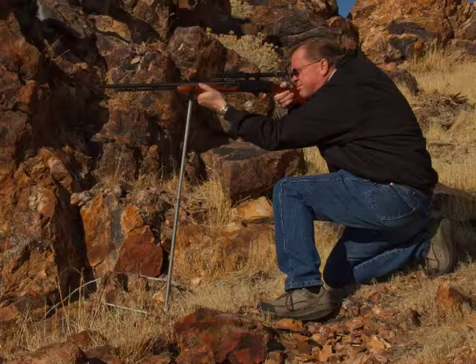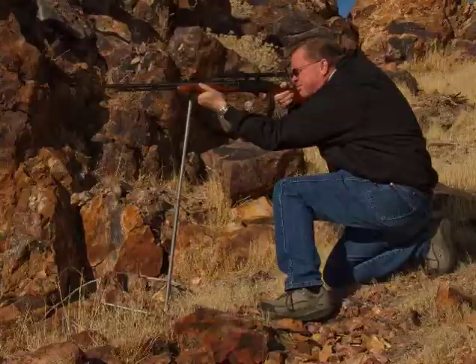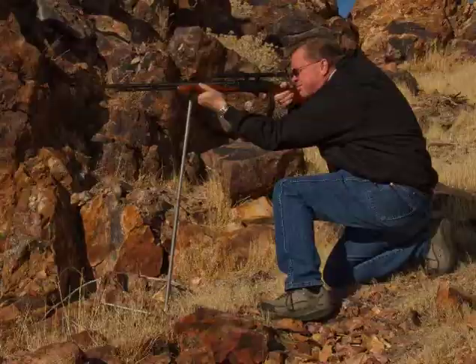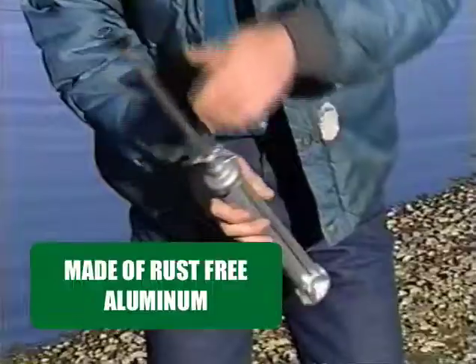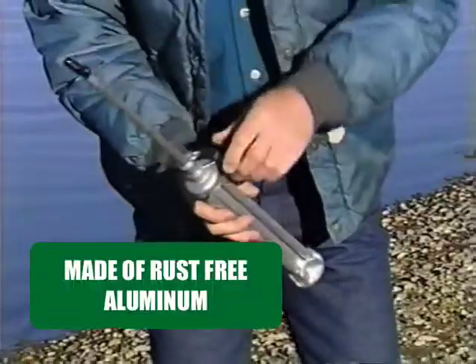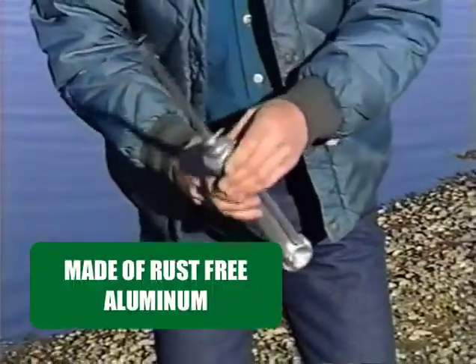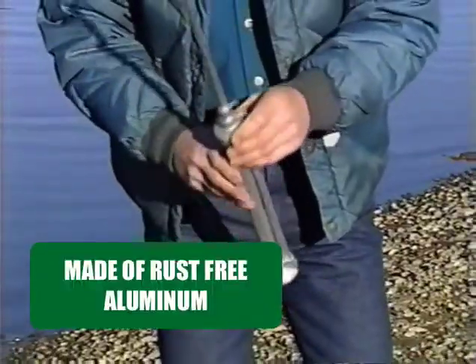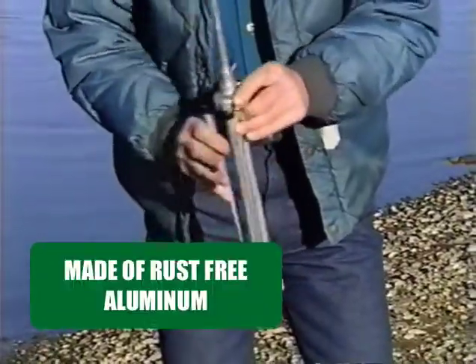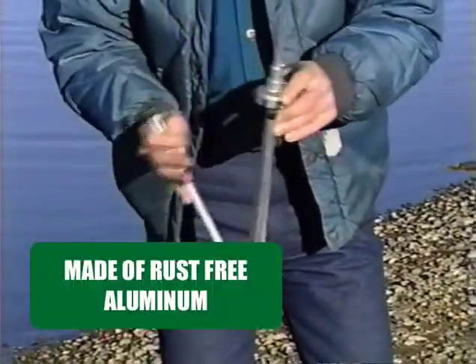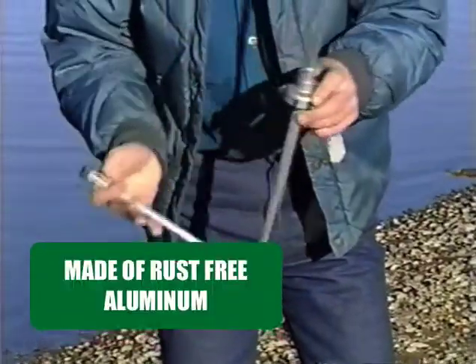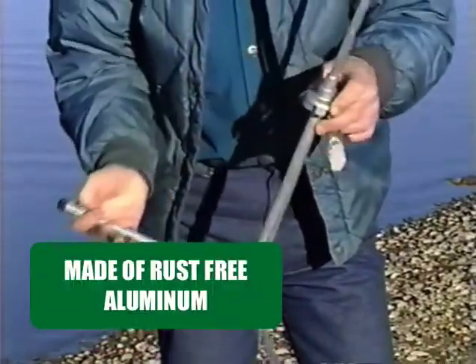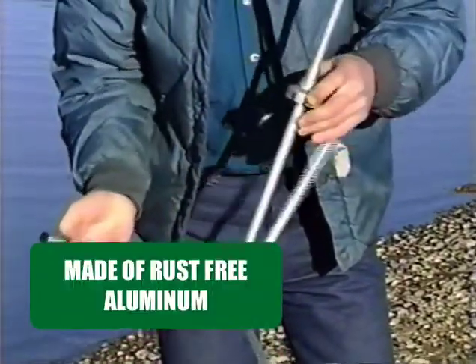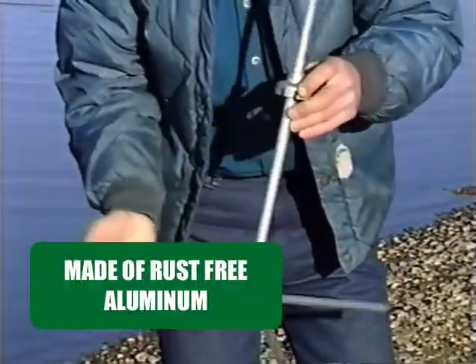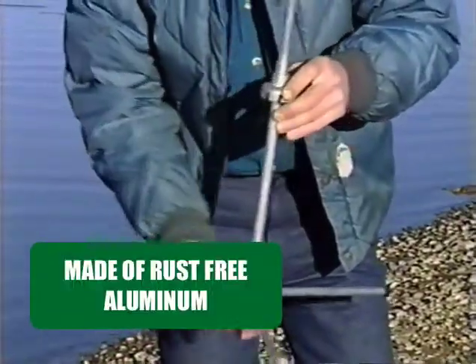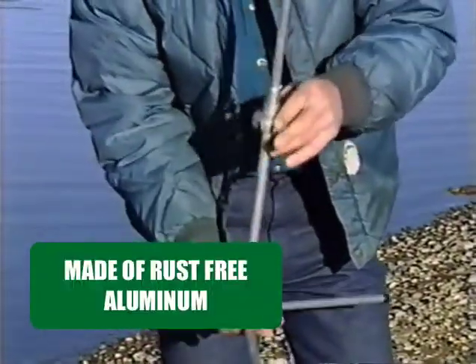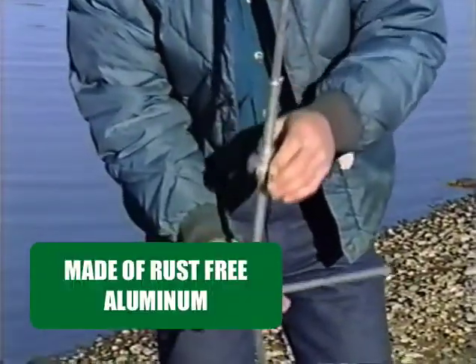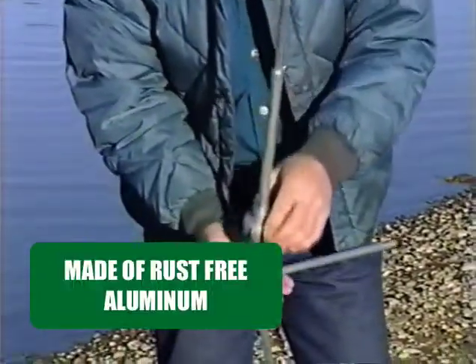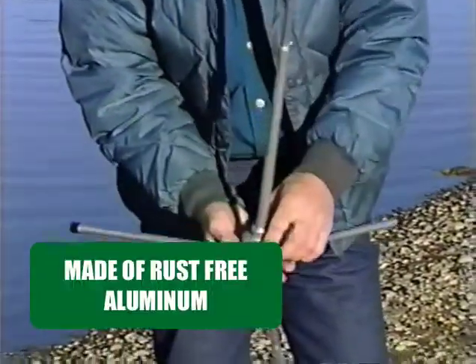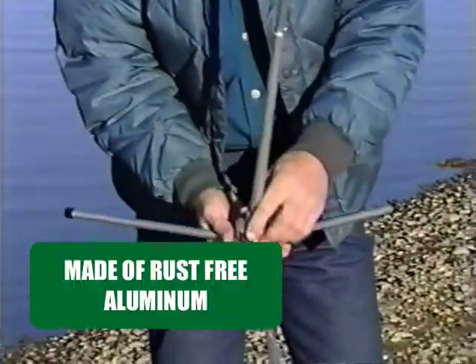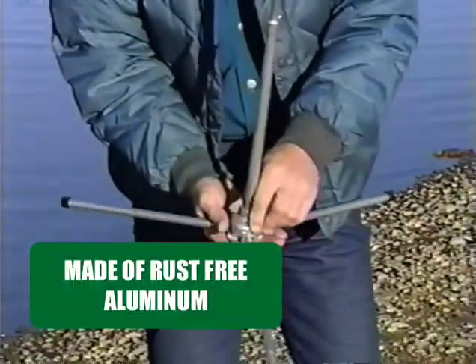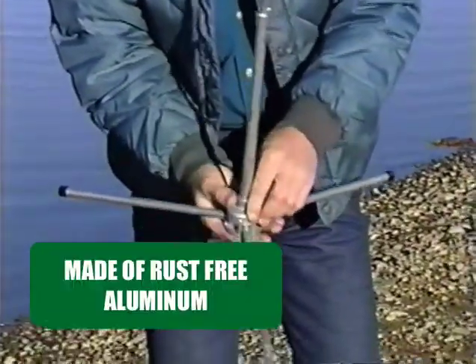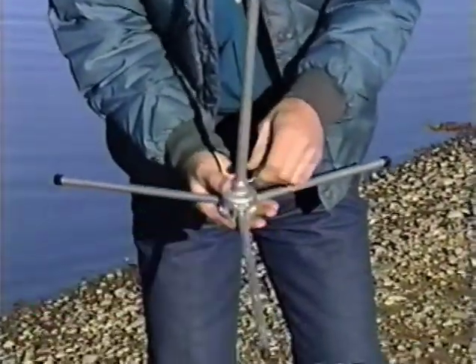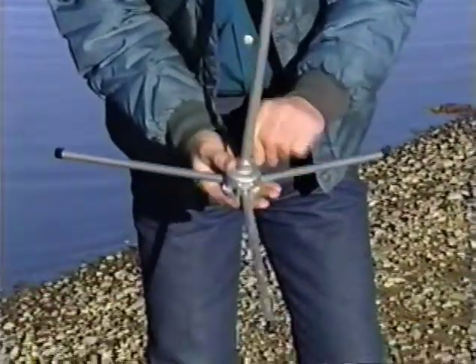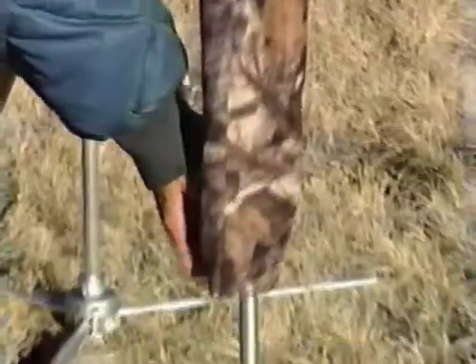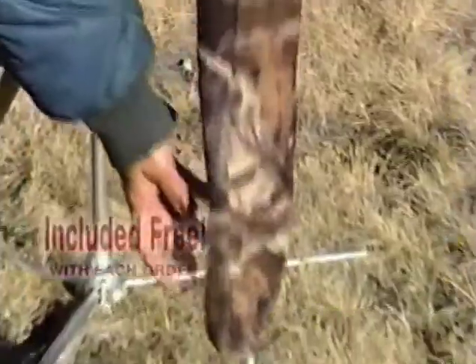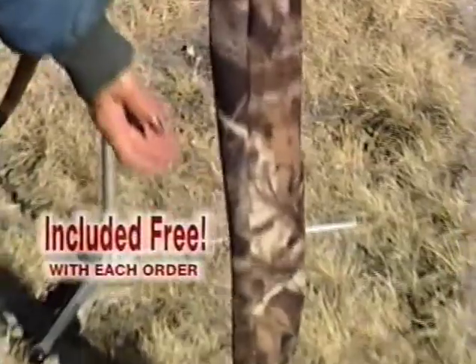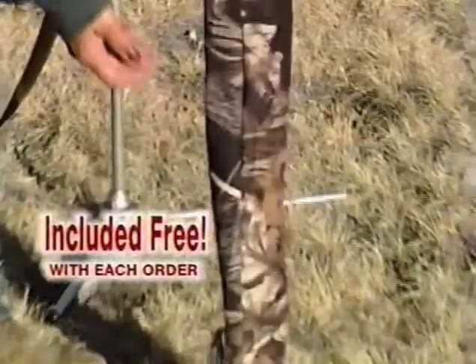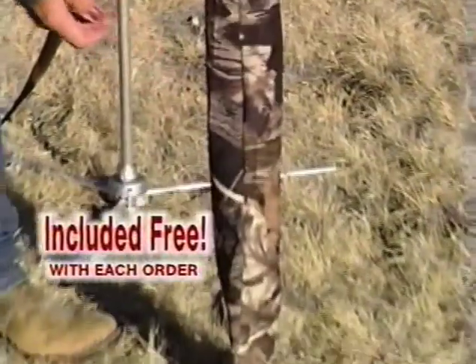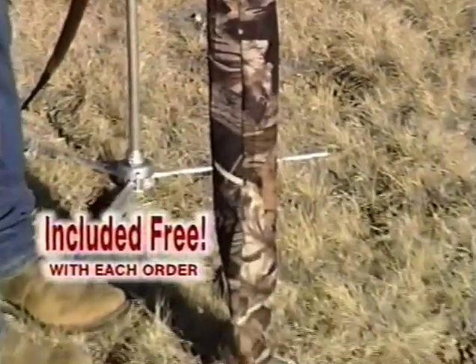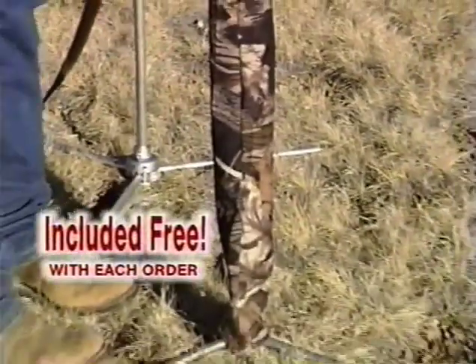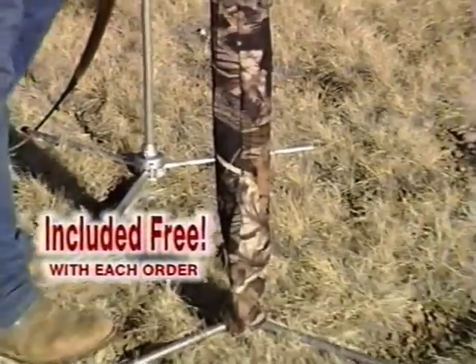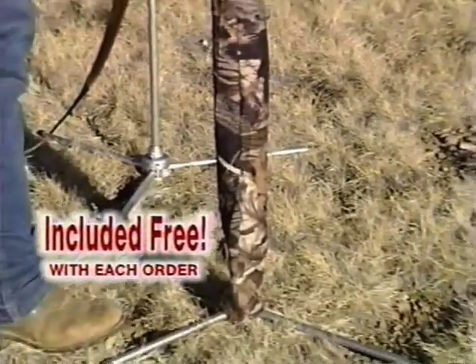The Rifle Rest Fishing Holder is made of high quality aluminum that will not rust. It comes with a free camouflaged cover with your order.